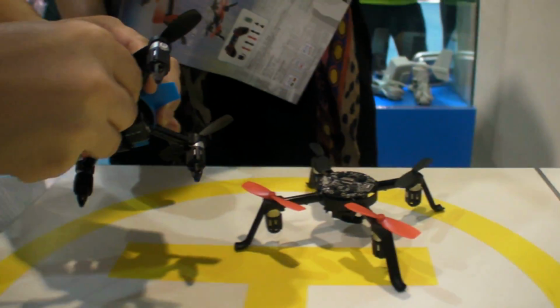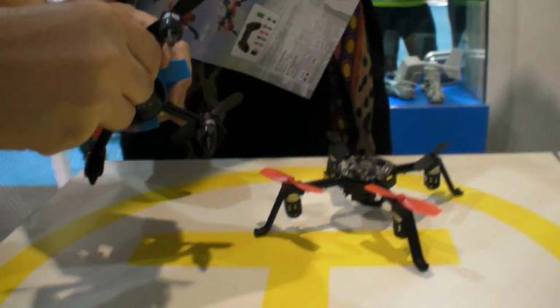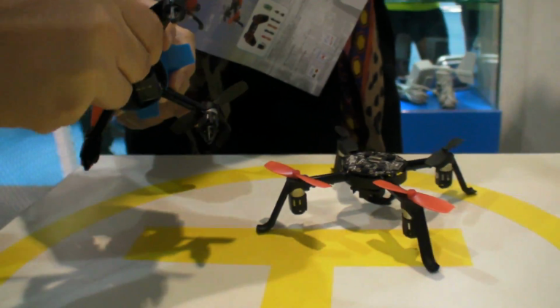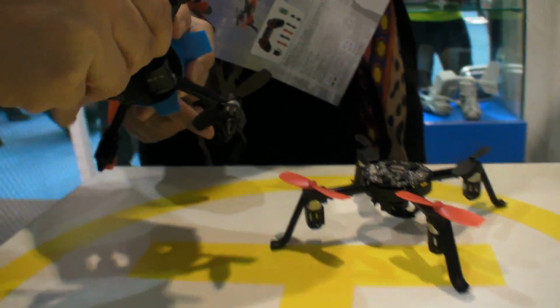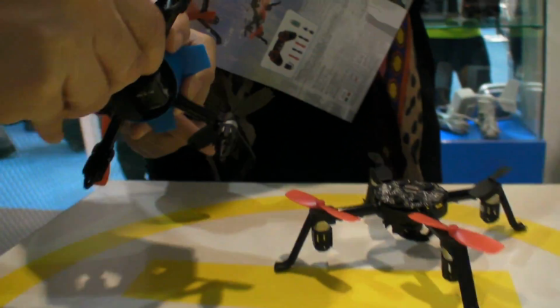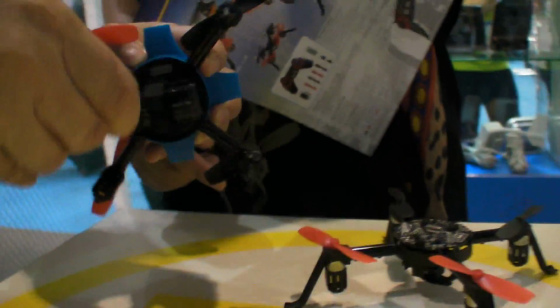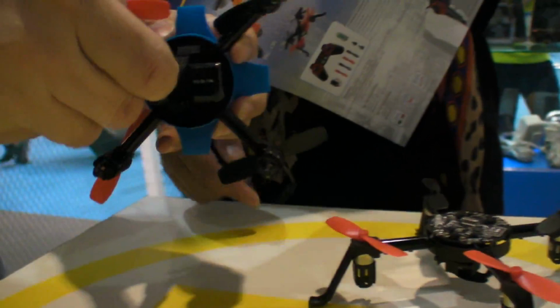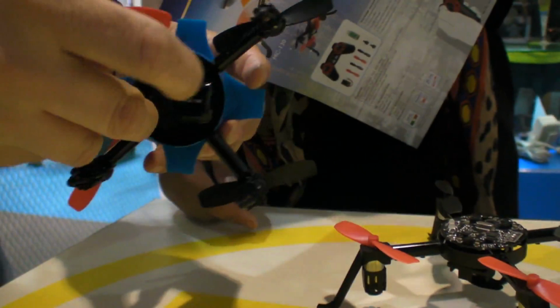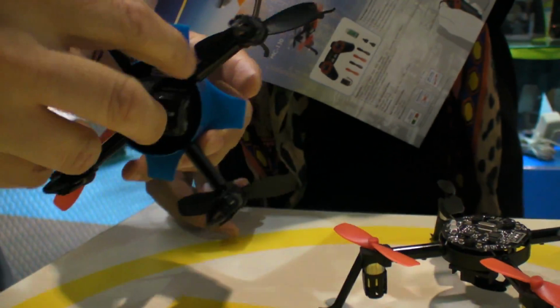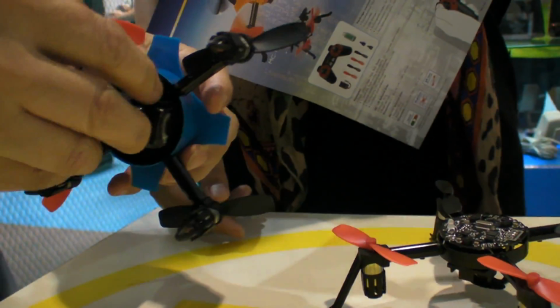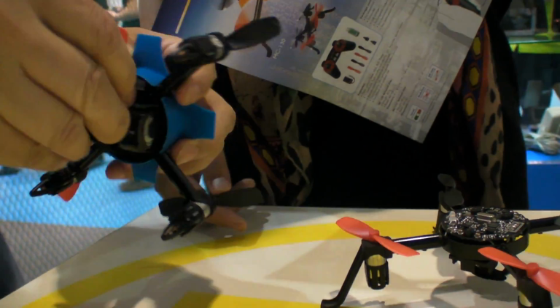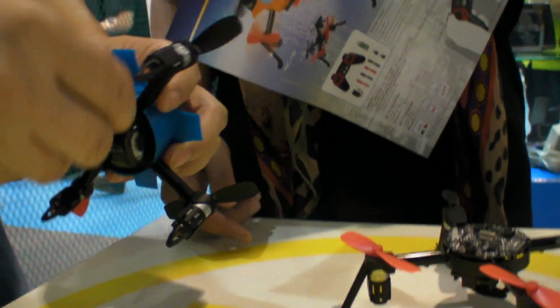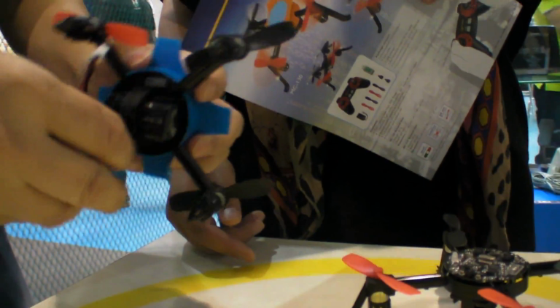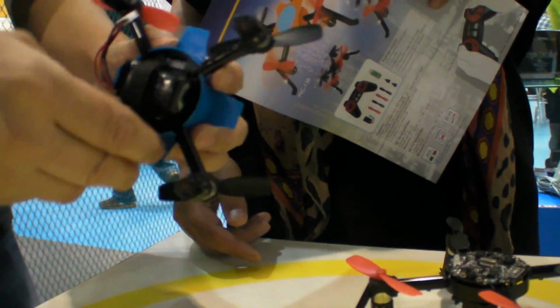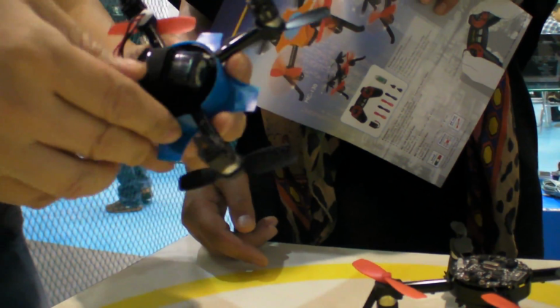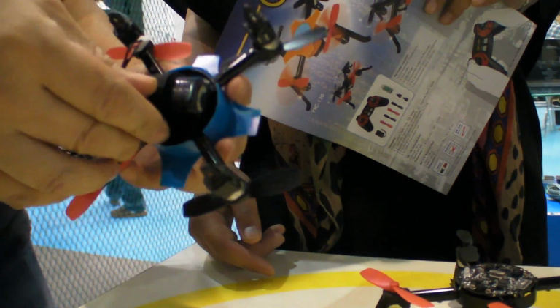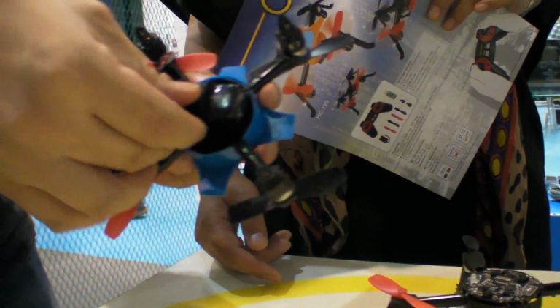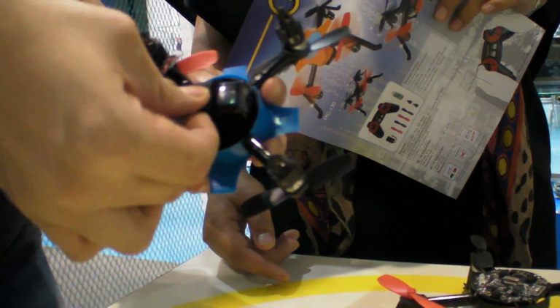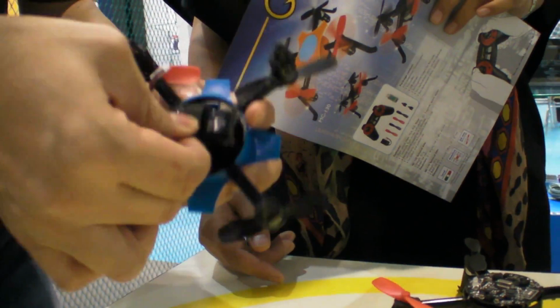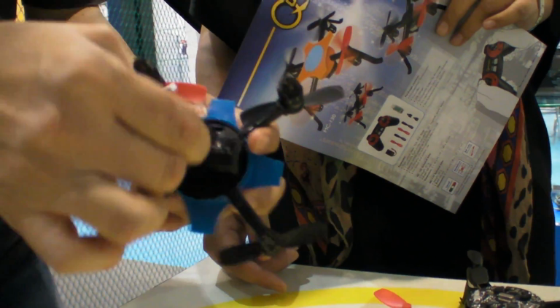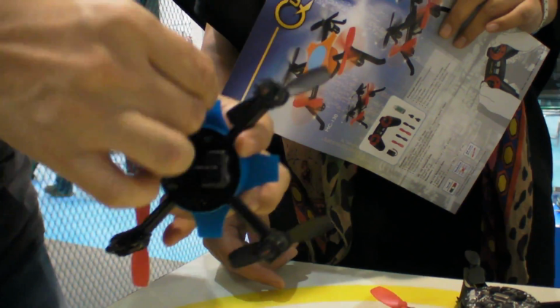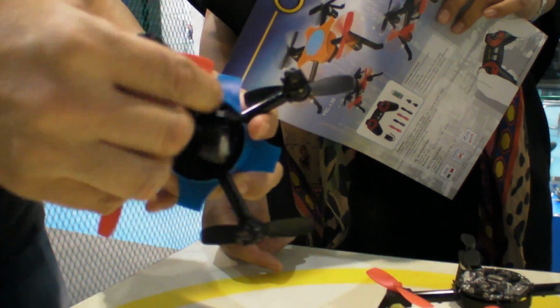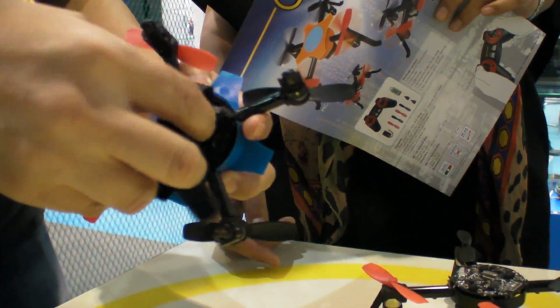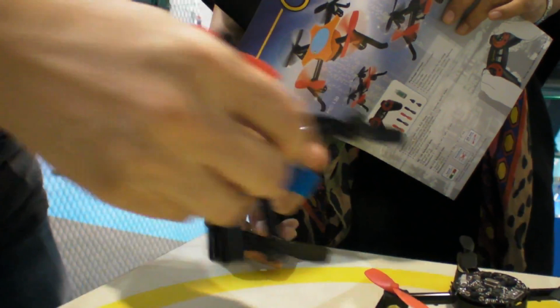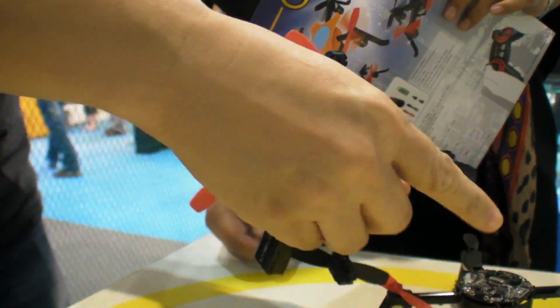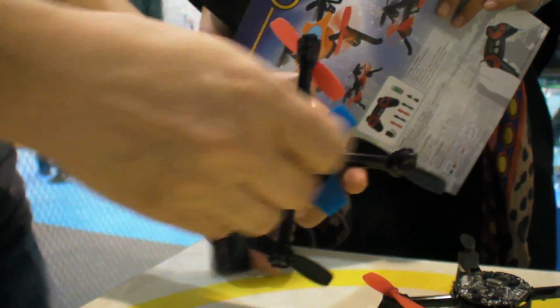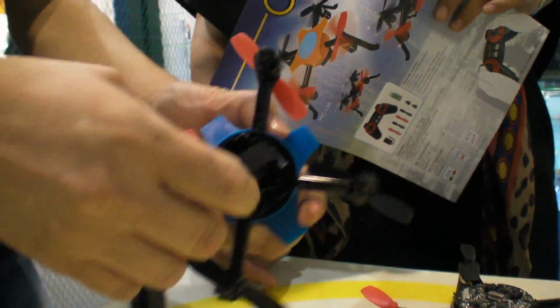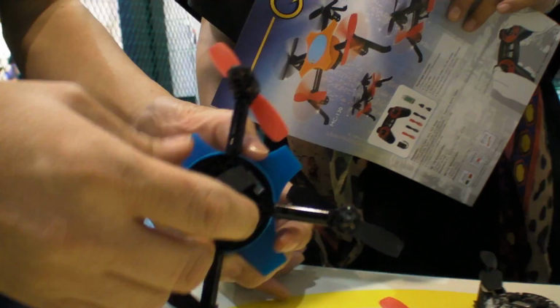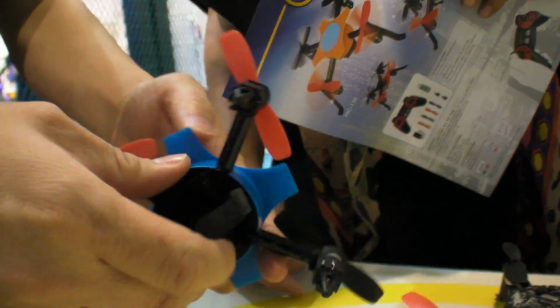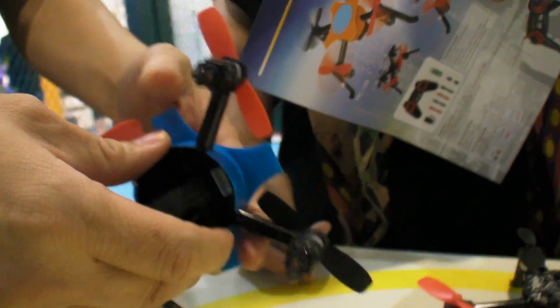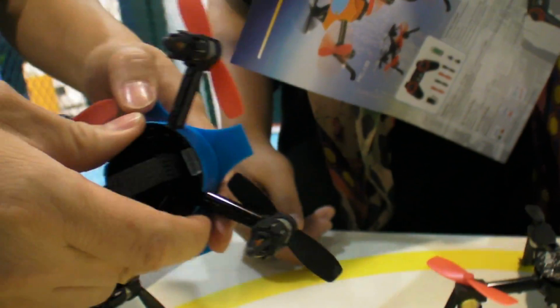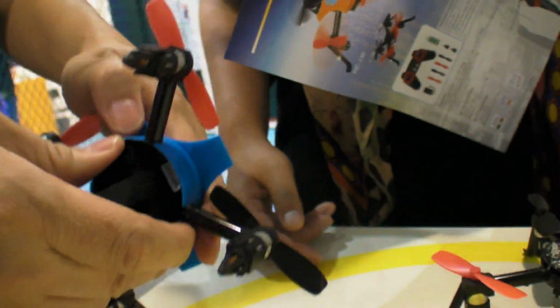Here we have the new quadcopter. I want you to show this one because this is a new model.